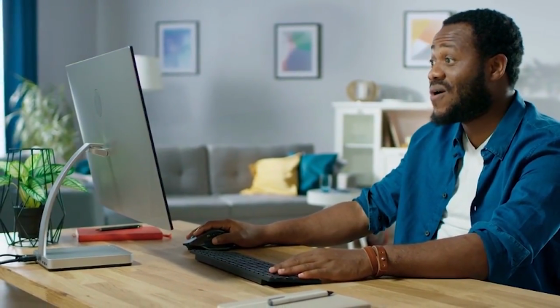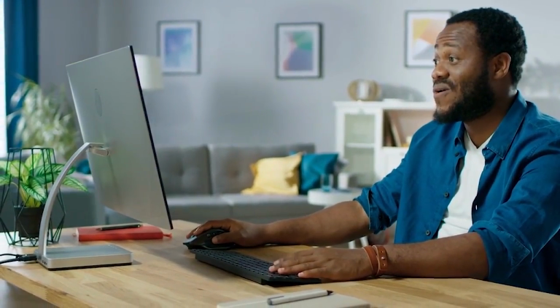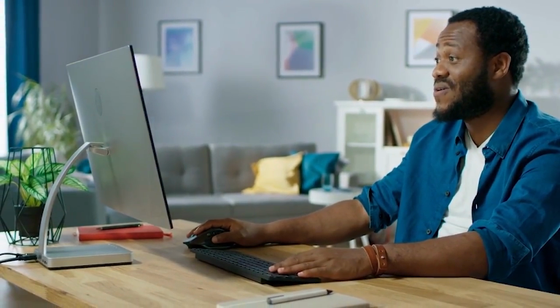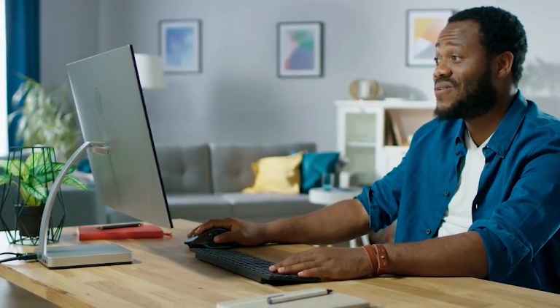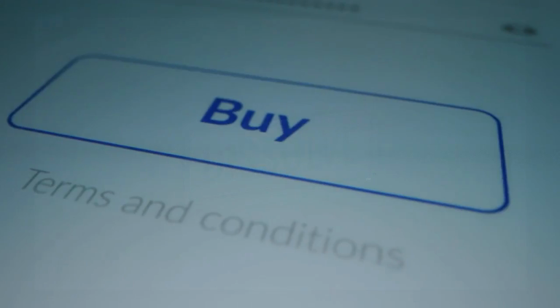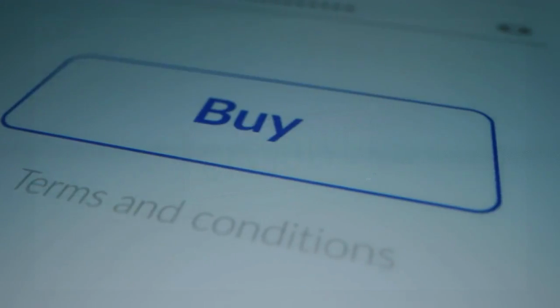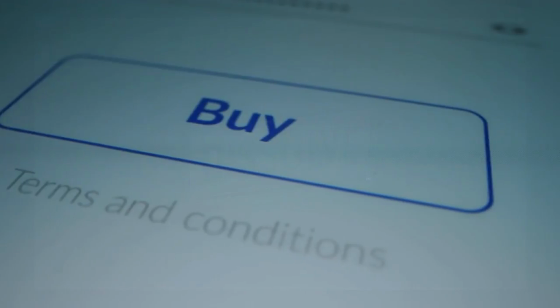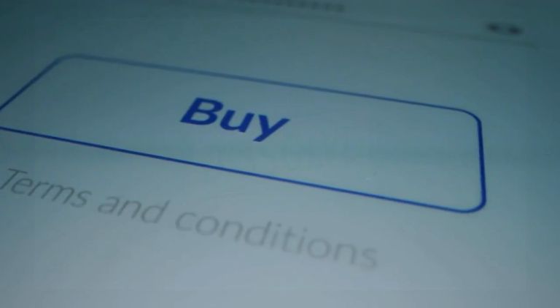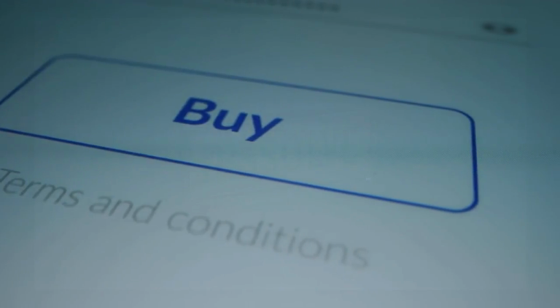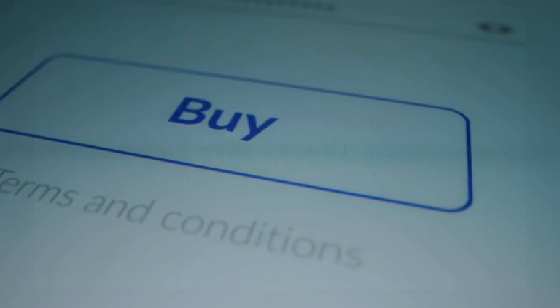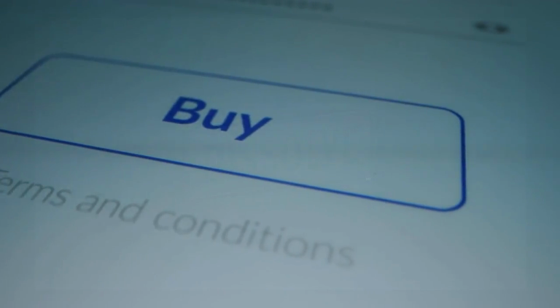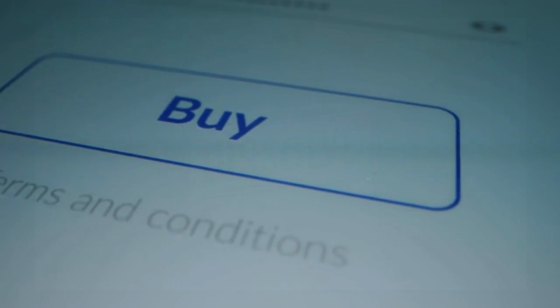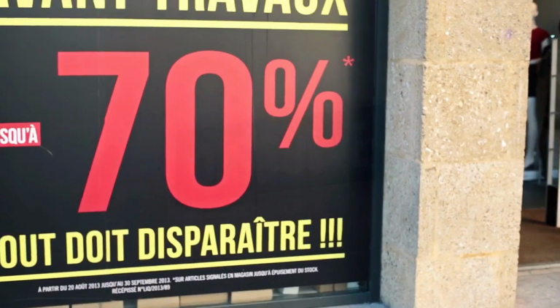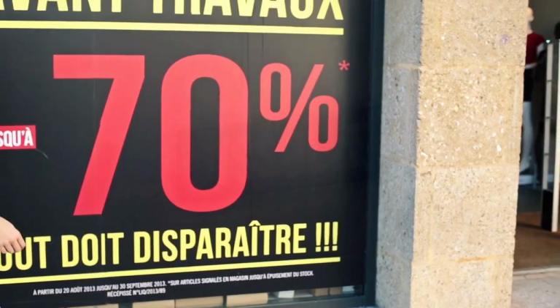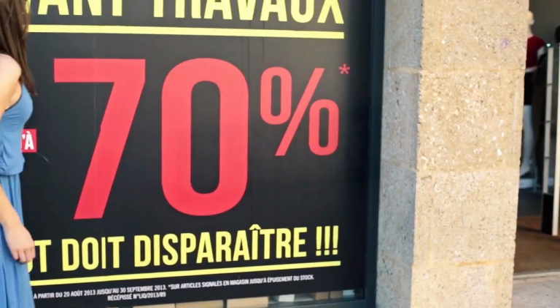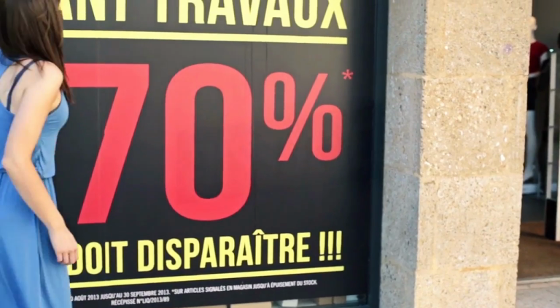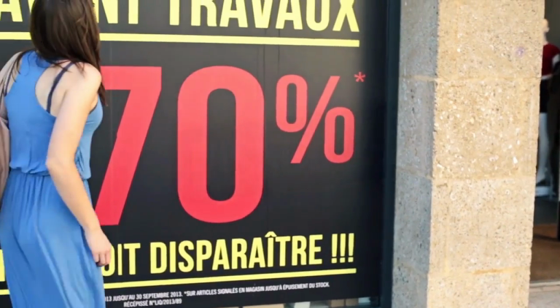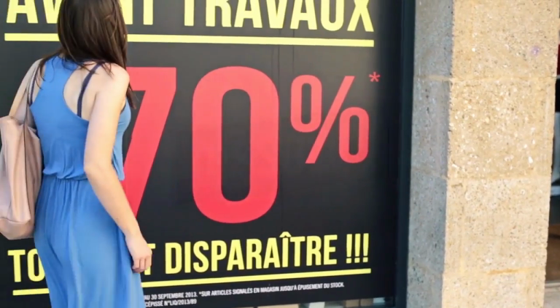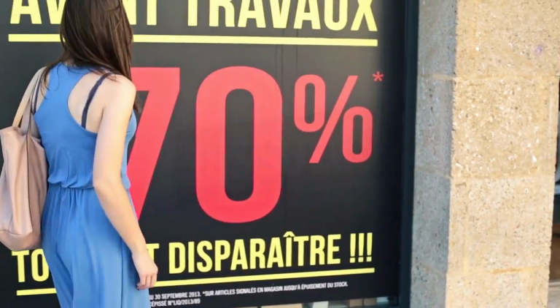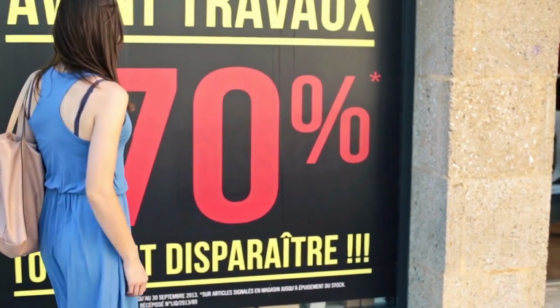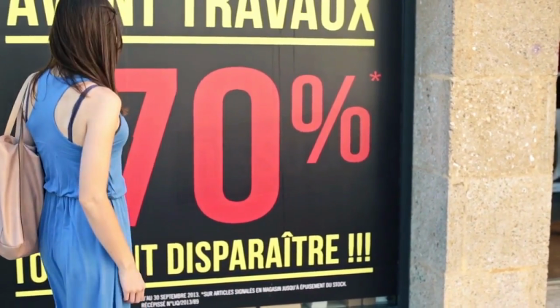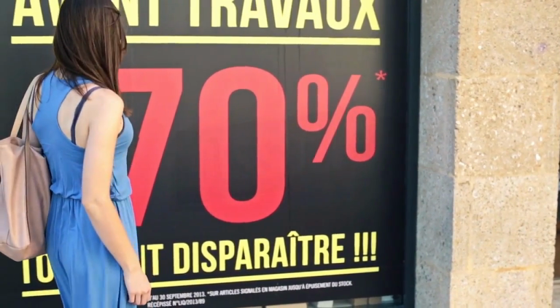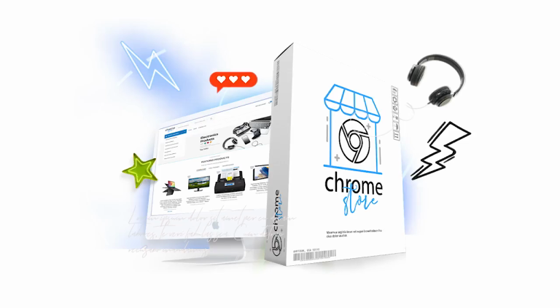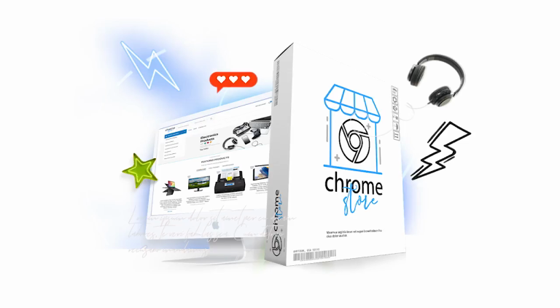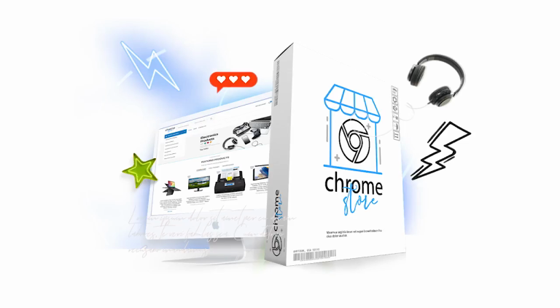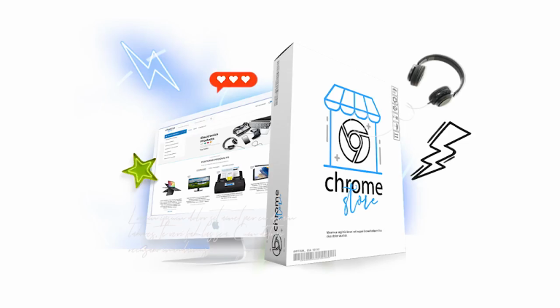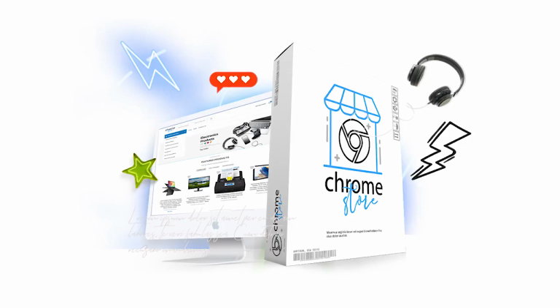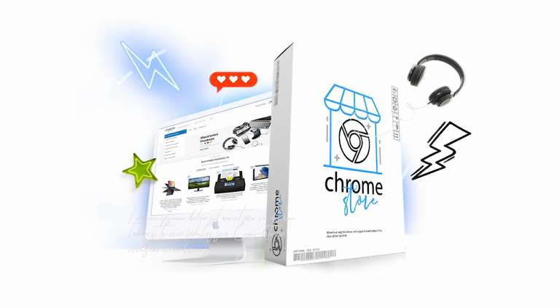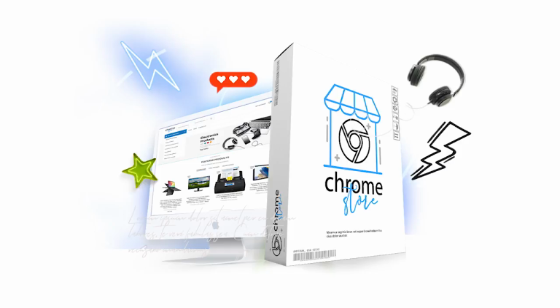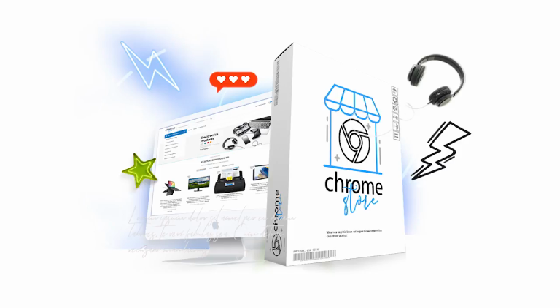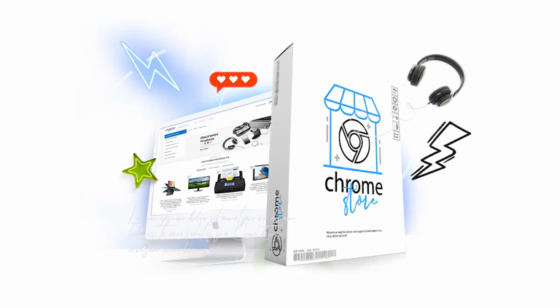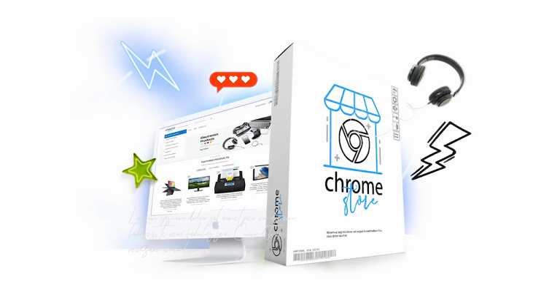Click the add to cart button below for instant access. Do it now before the price increases. Thank you for your time and for choosing Chrome Store.